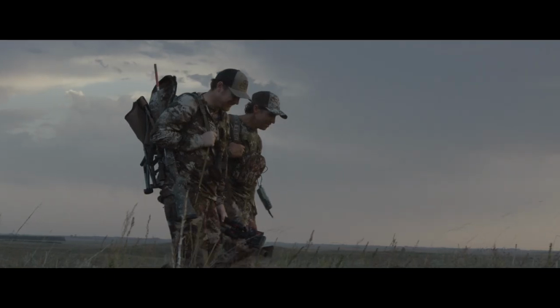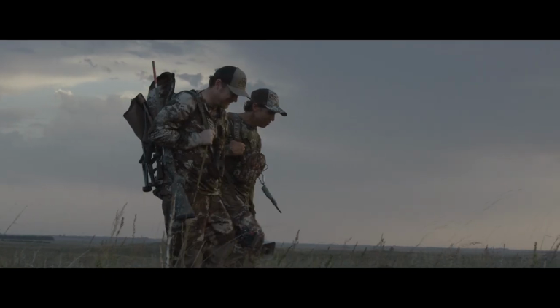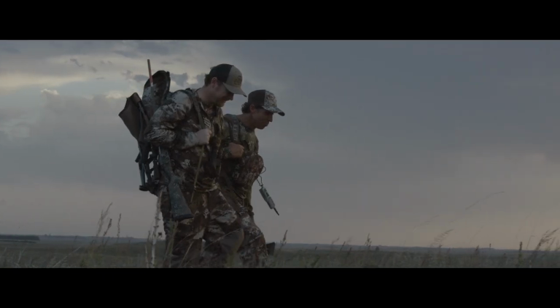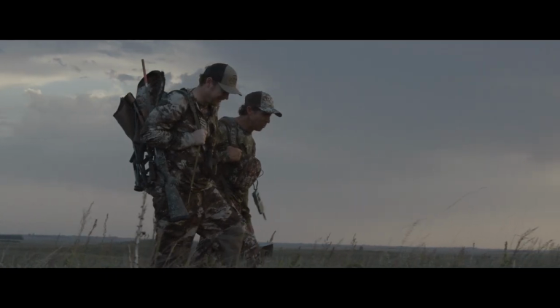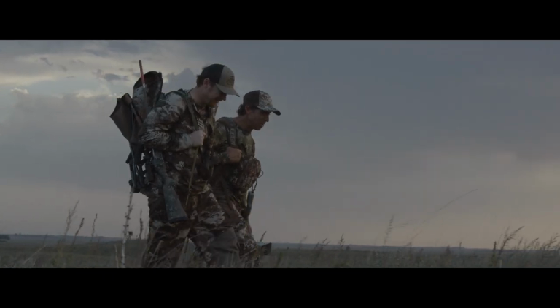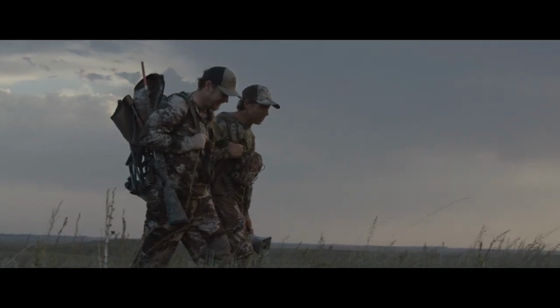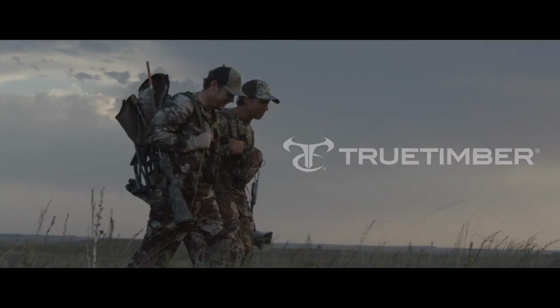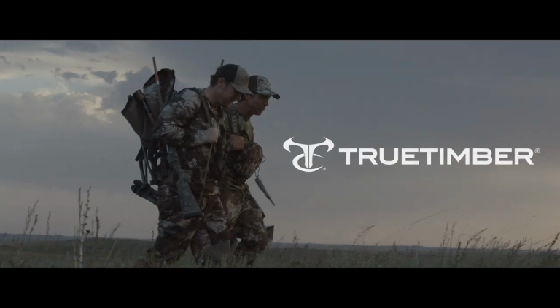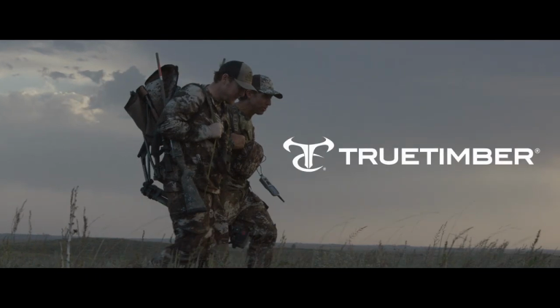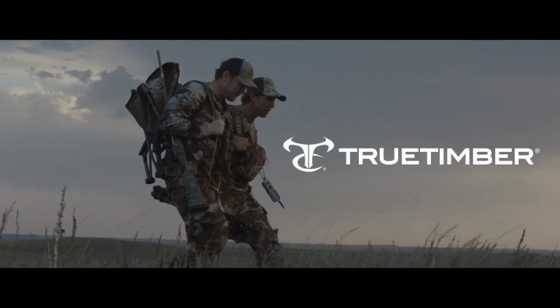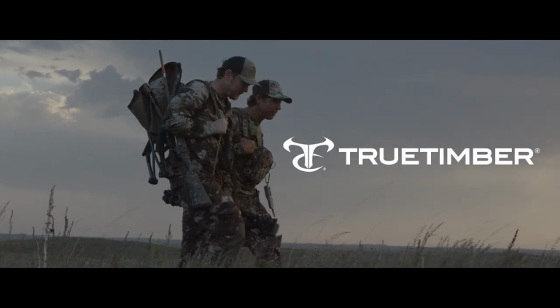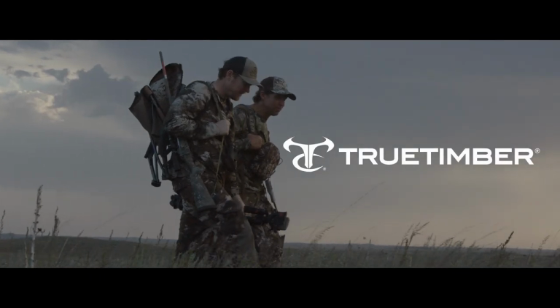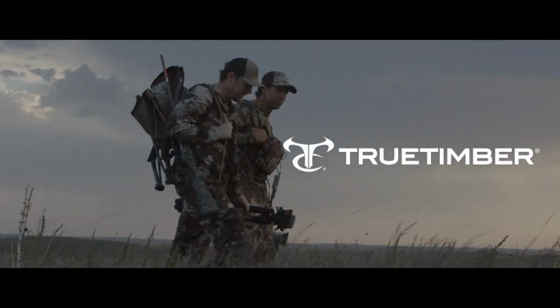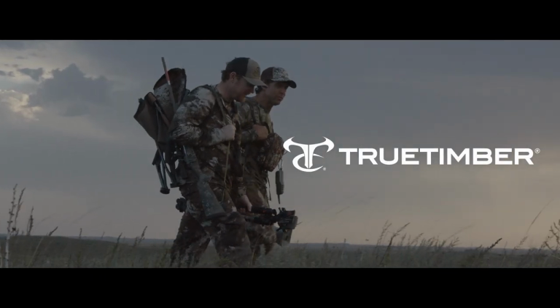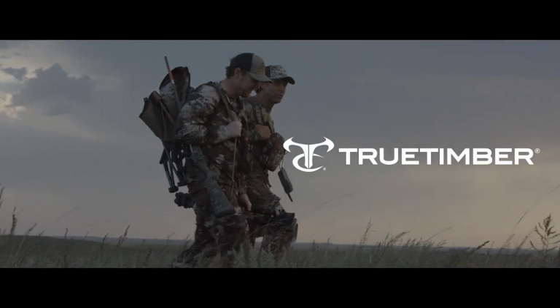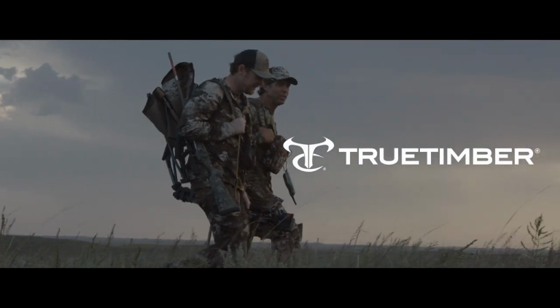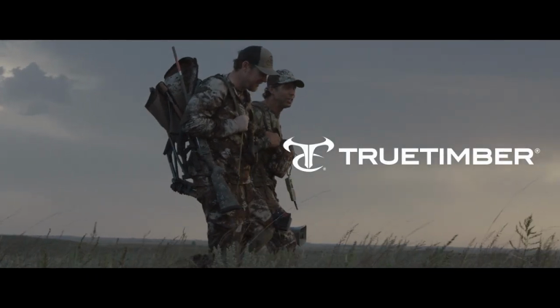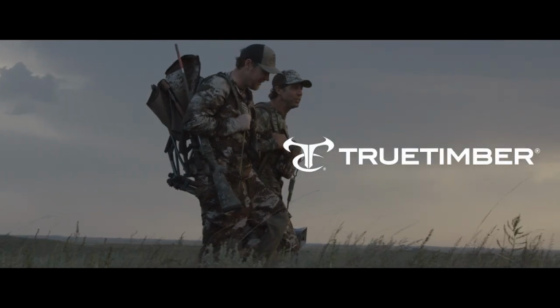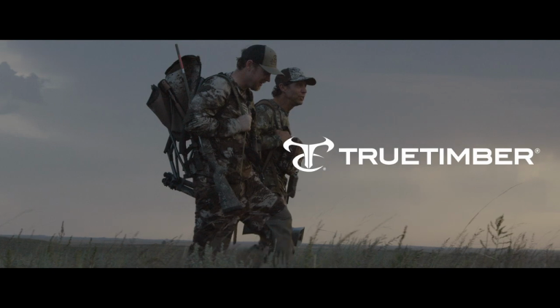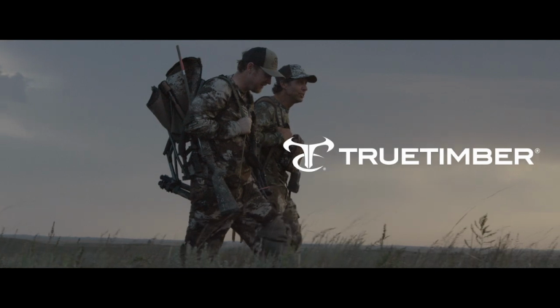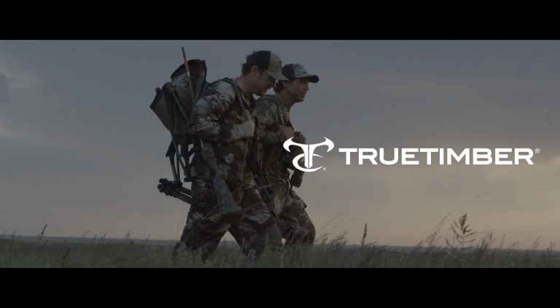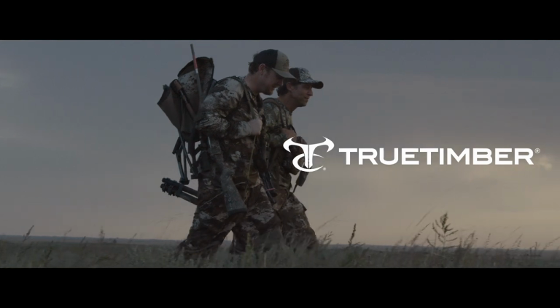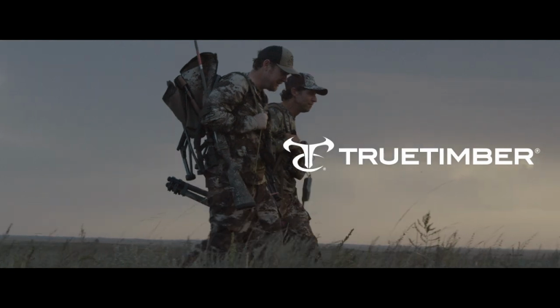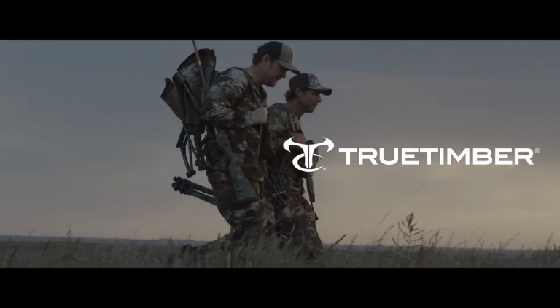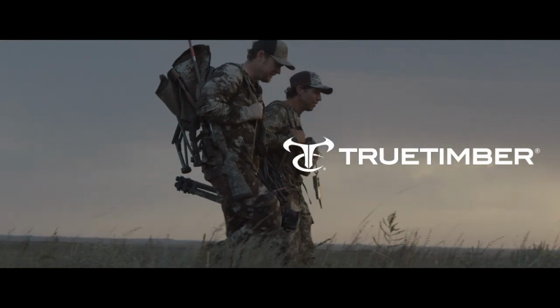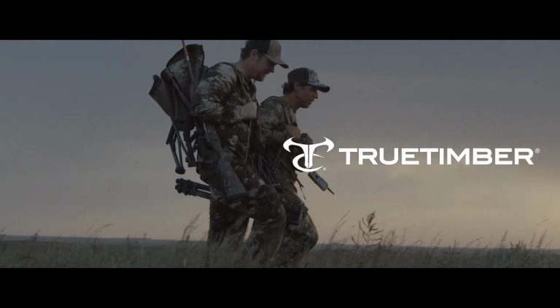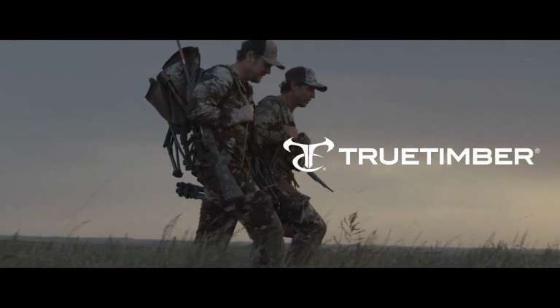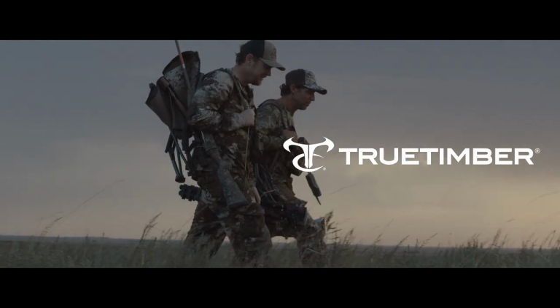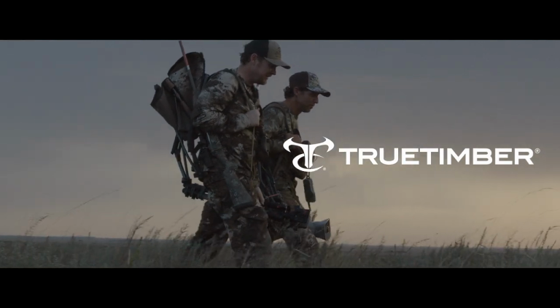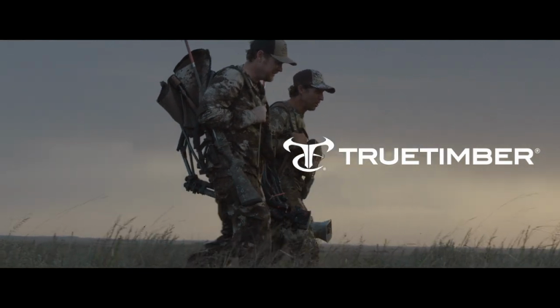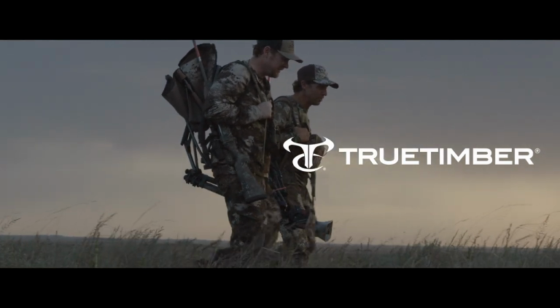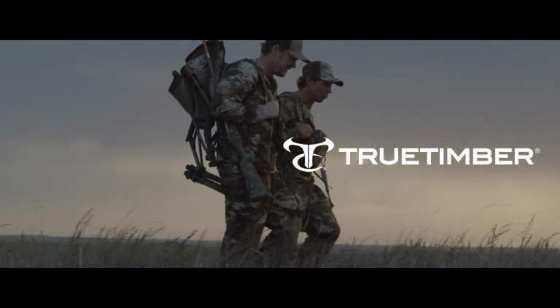This segment of Hayden Outdoors Life on the Land is brought to you by True Timber, the world's best-selling camo.